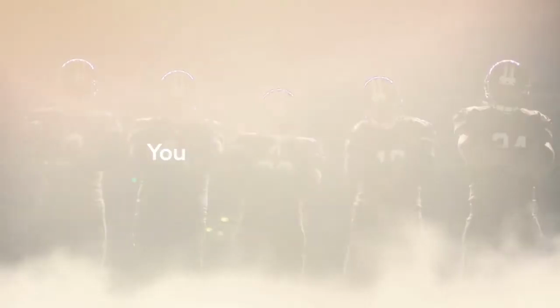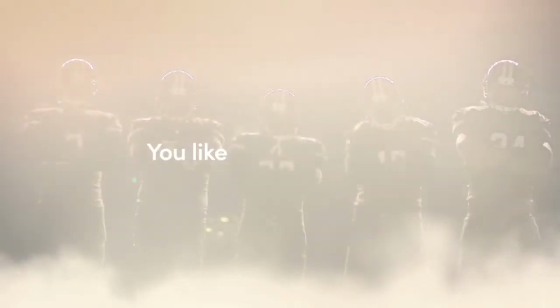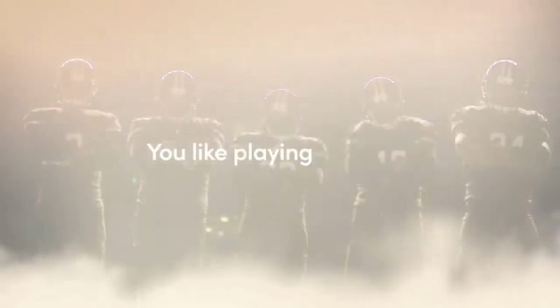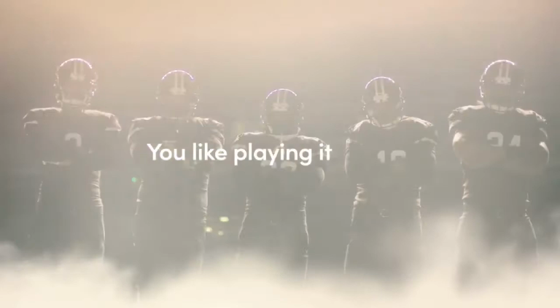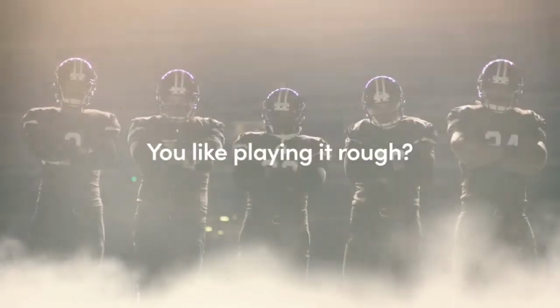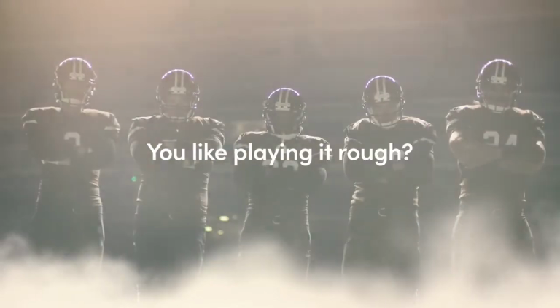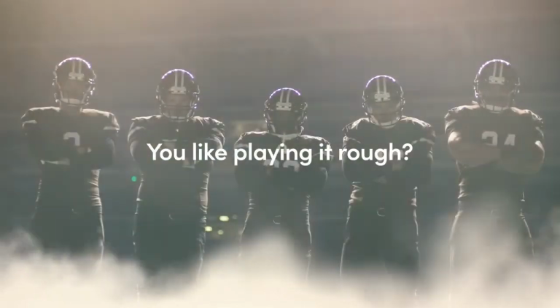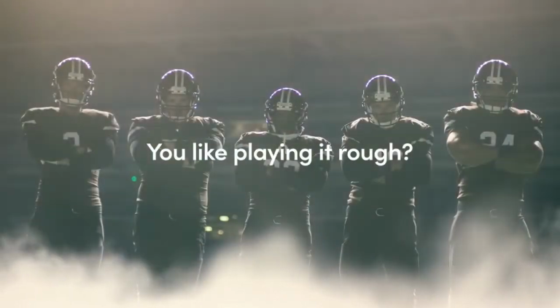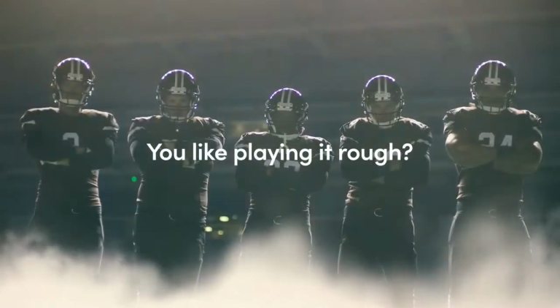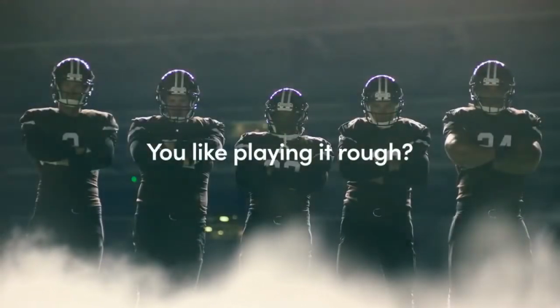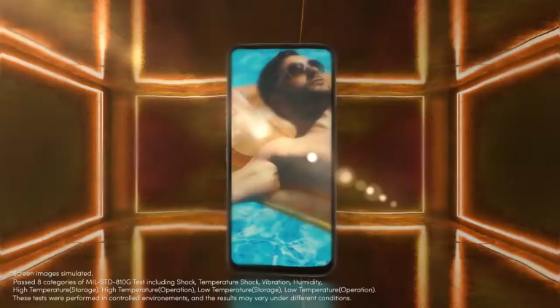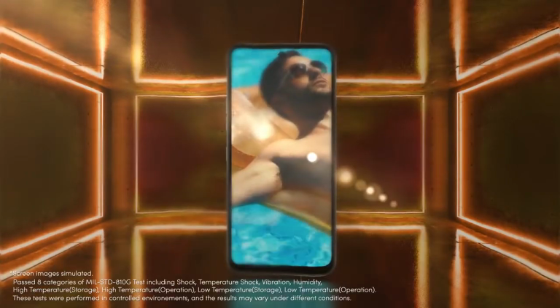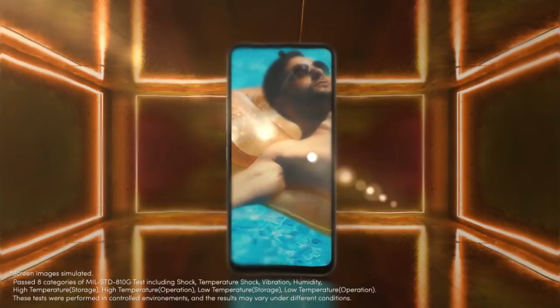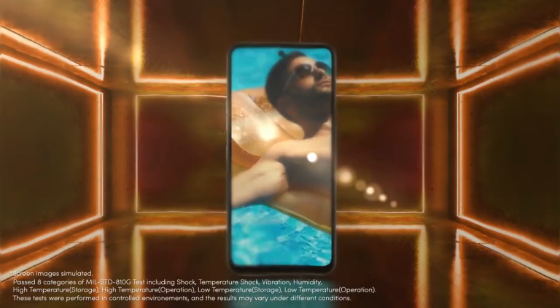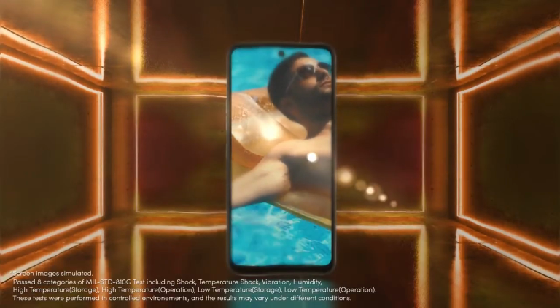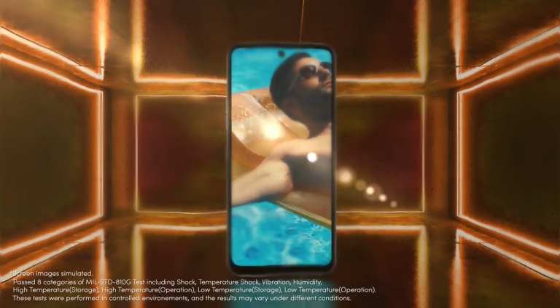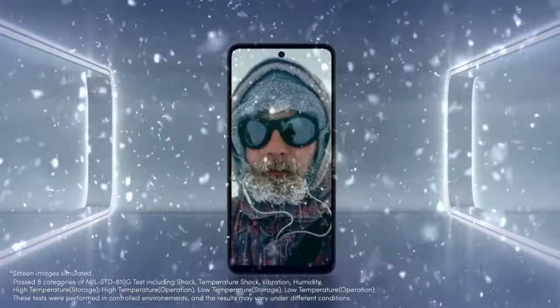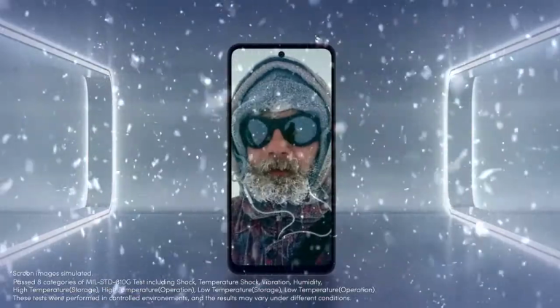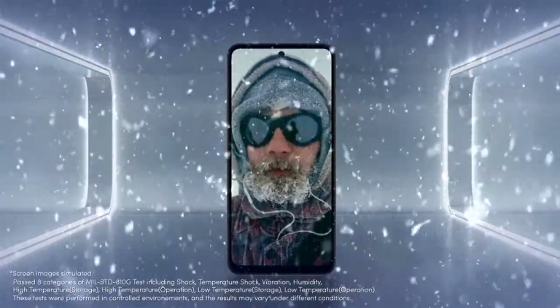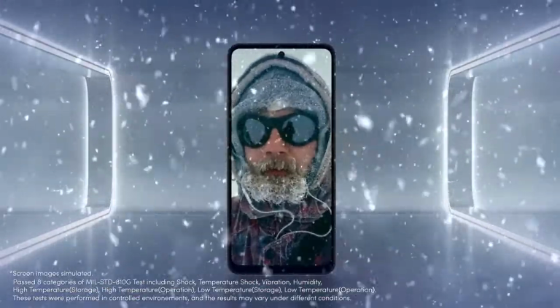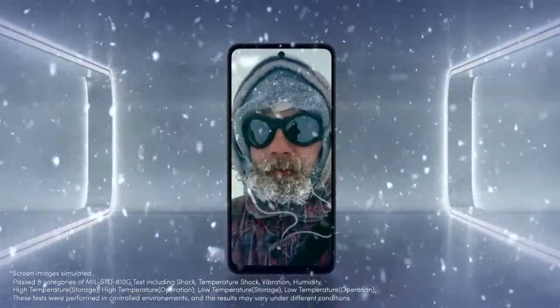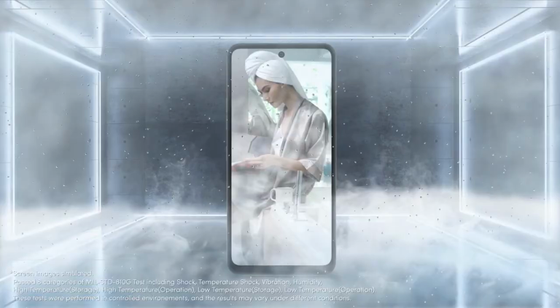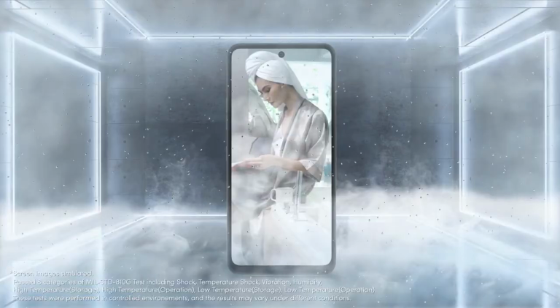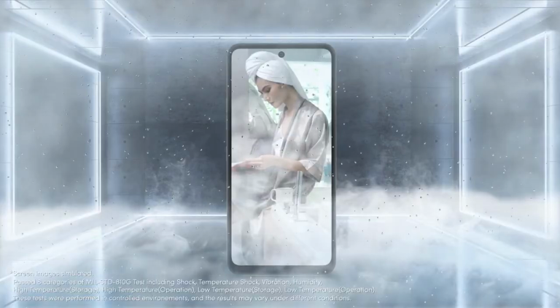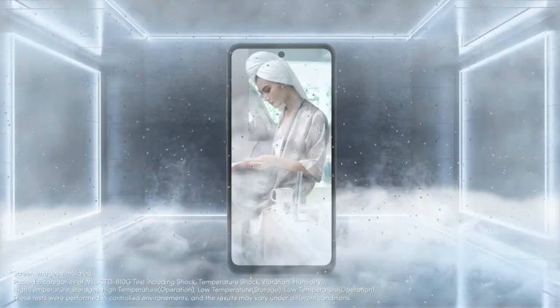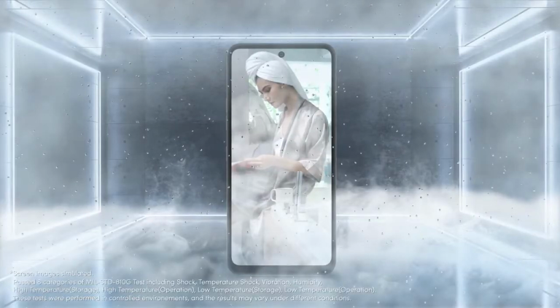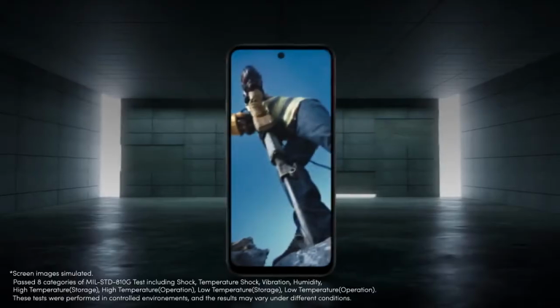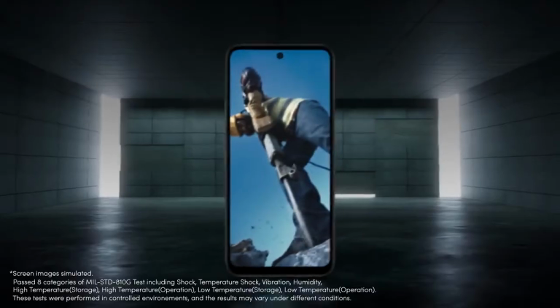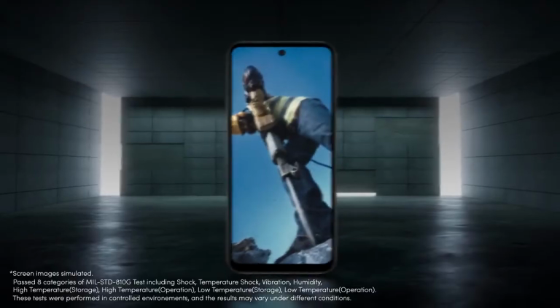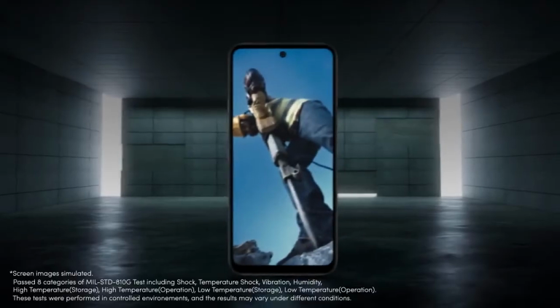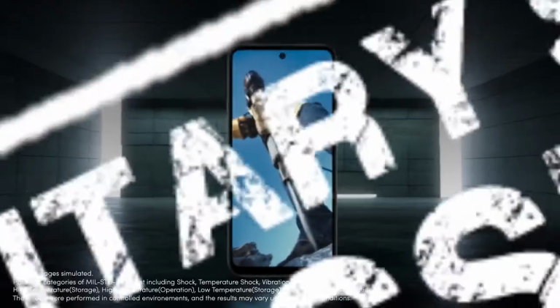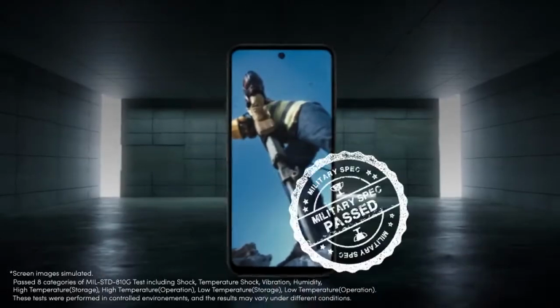You like playing it rough? Don't worry. K42 passed even the military specs.